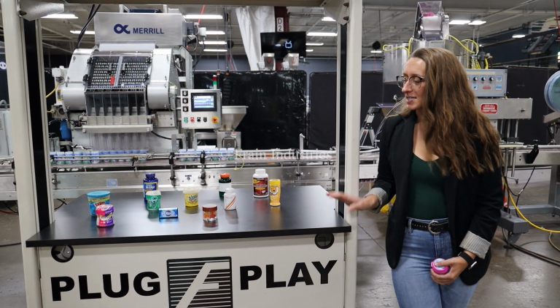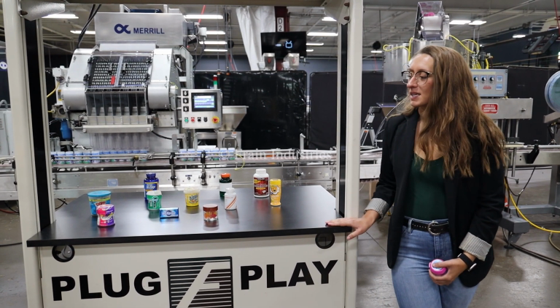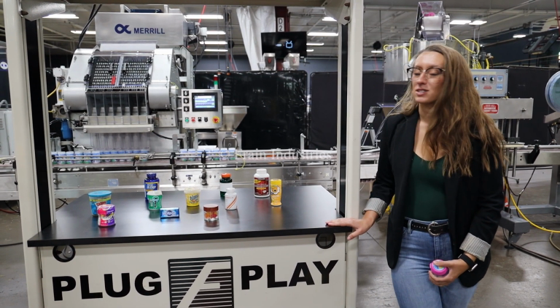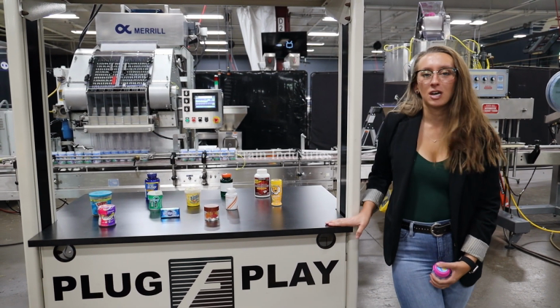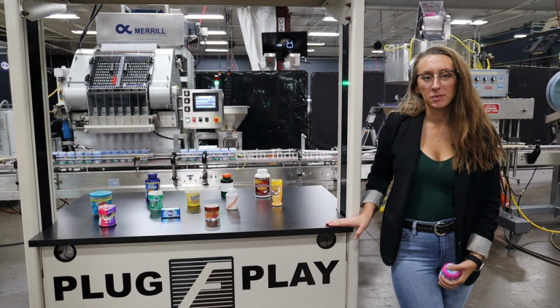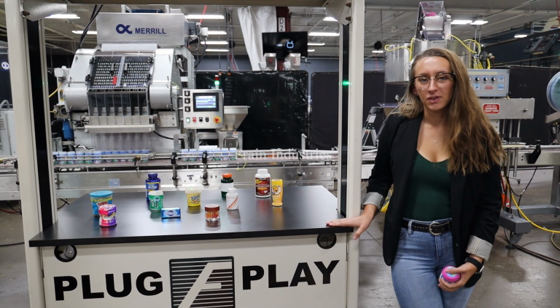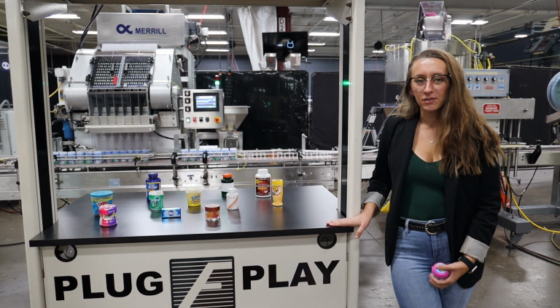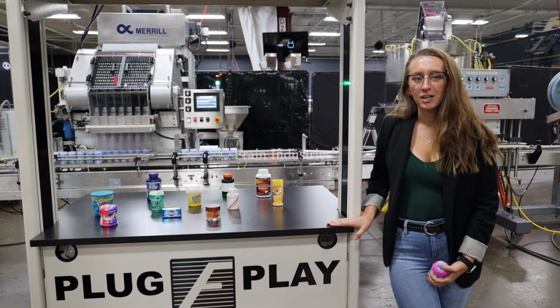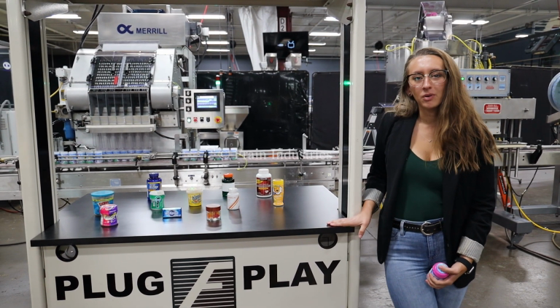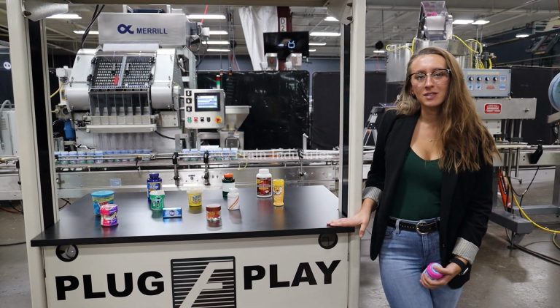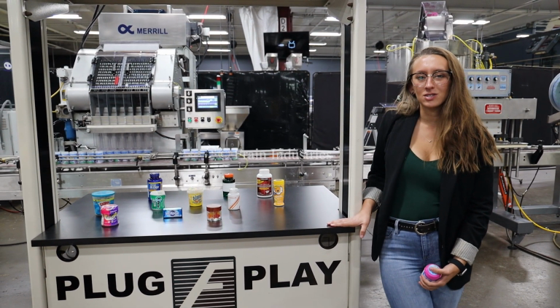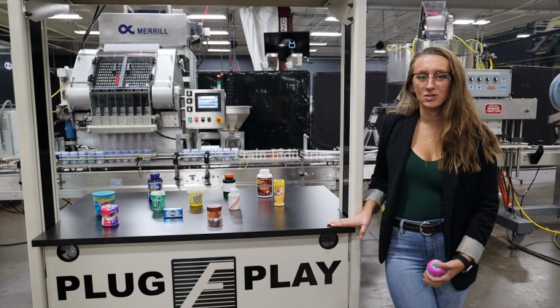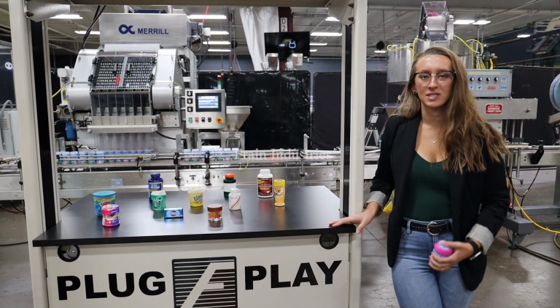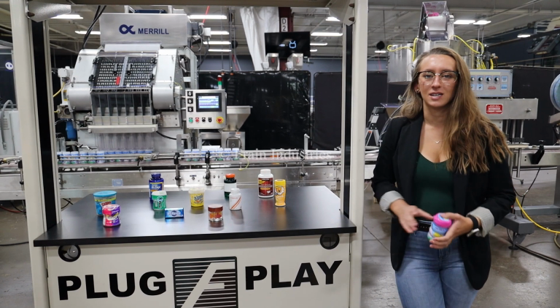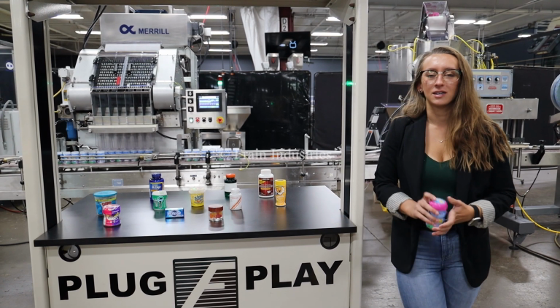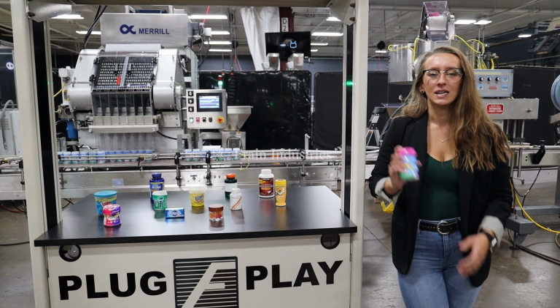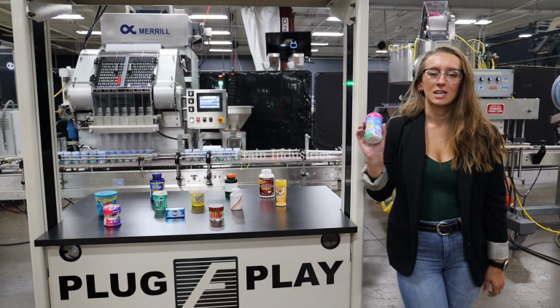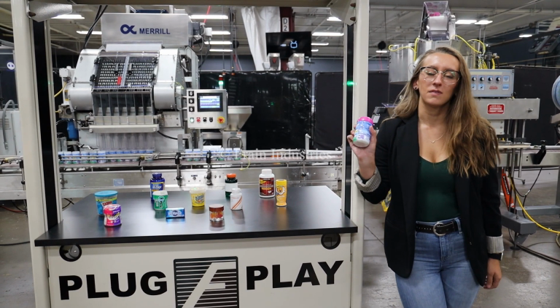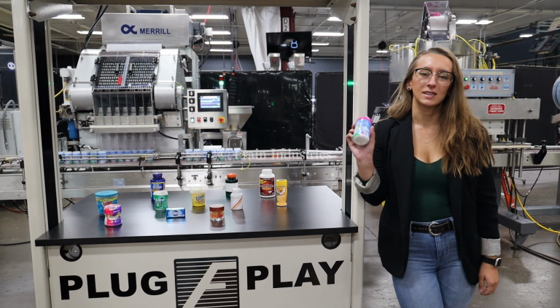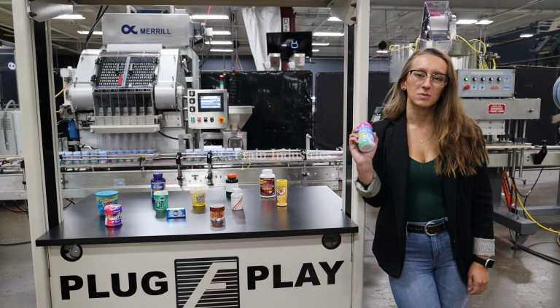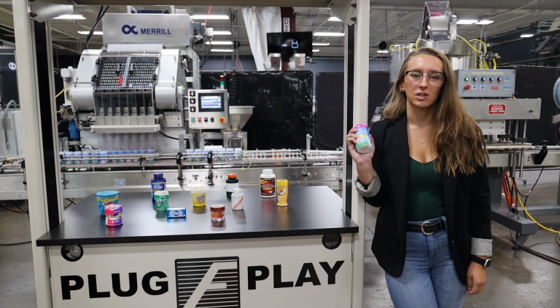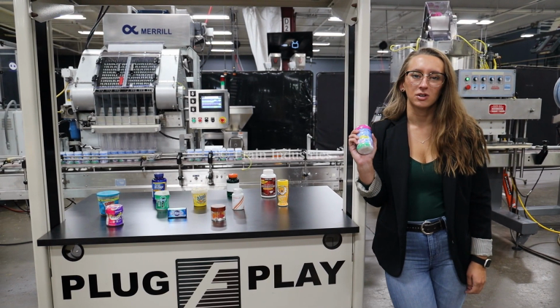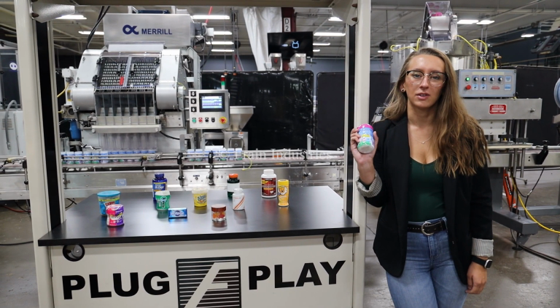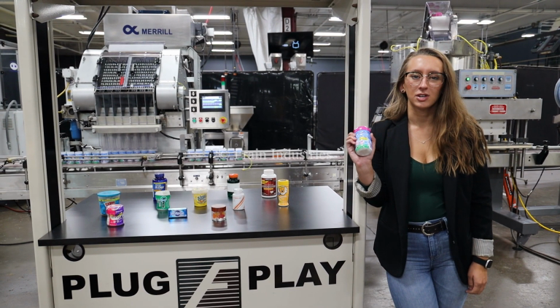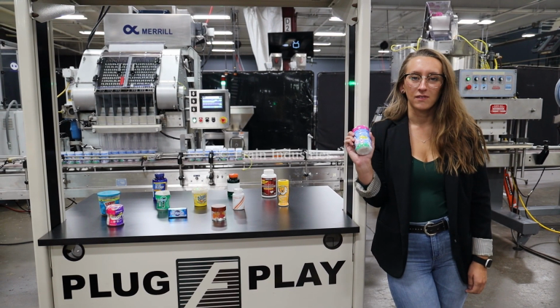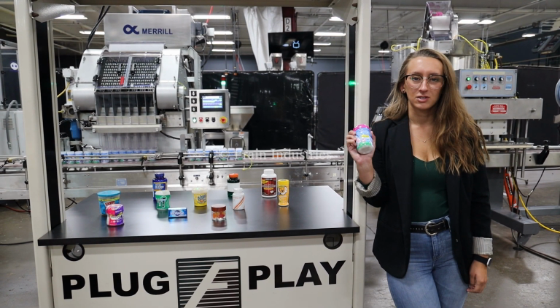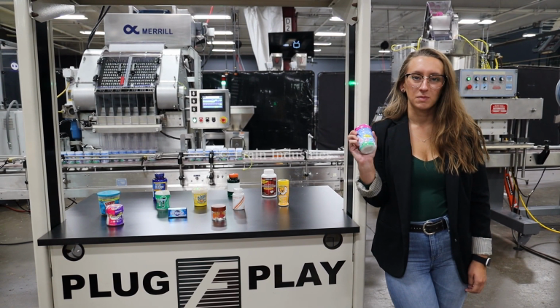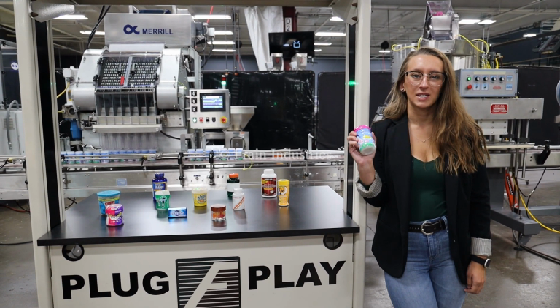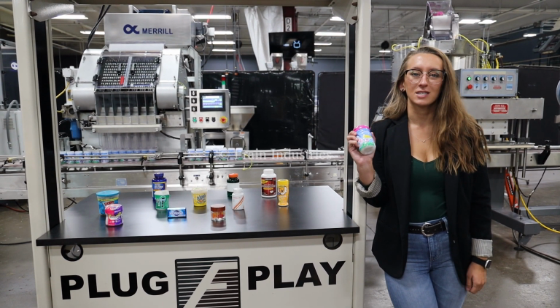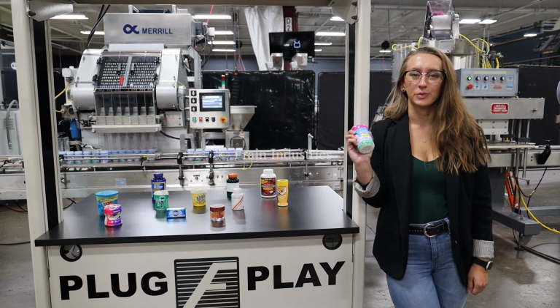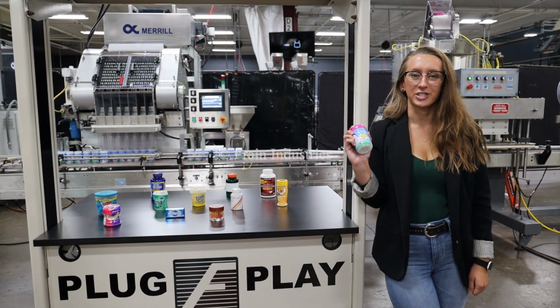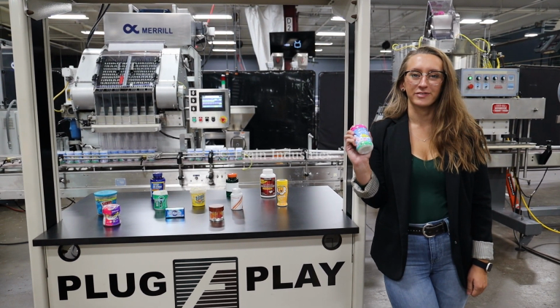Systems like this are capable of running a variety of products such as you see here. They'll be running this product through at 3,500 shipping cases per shift.